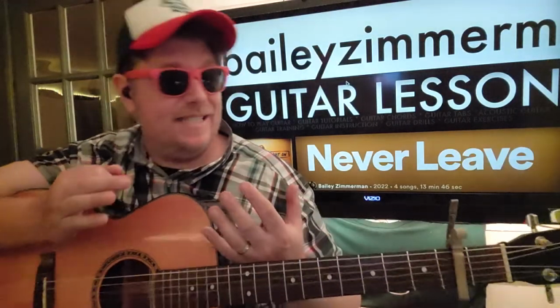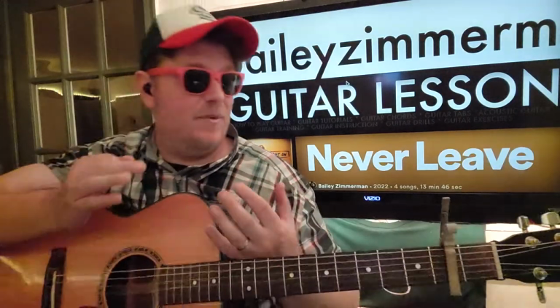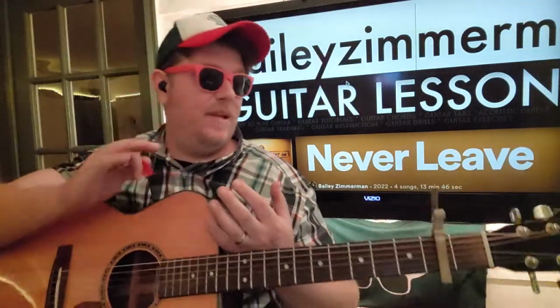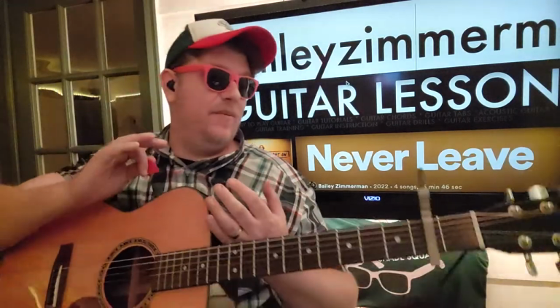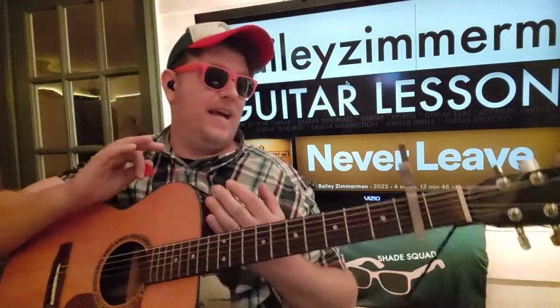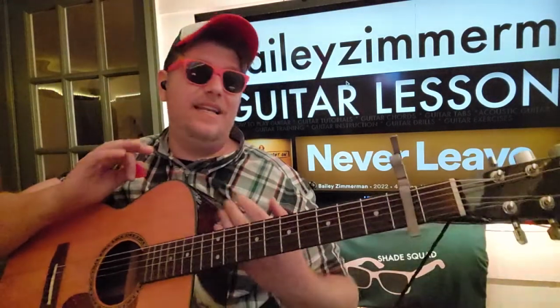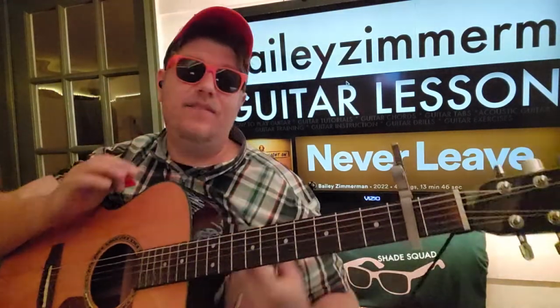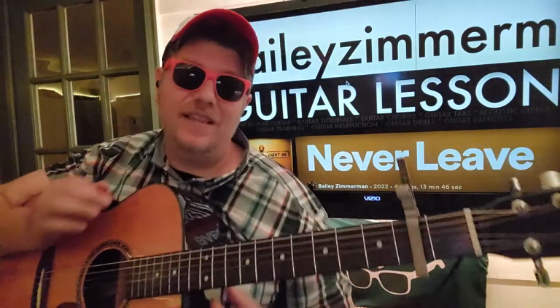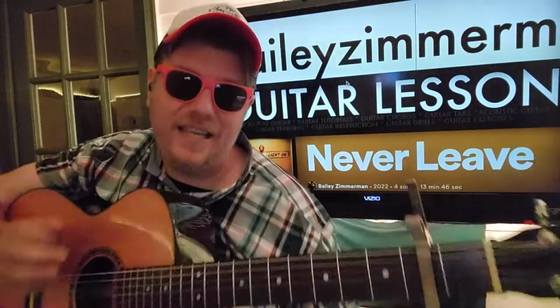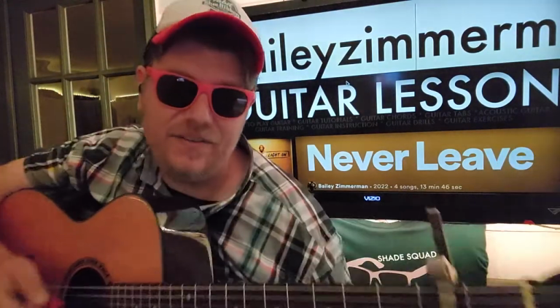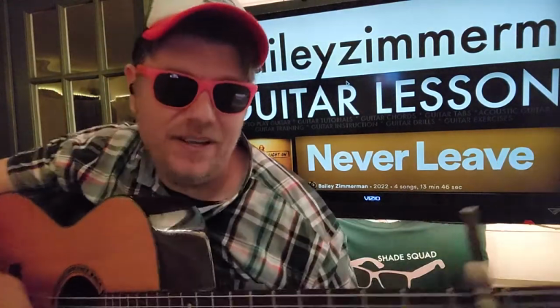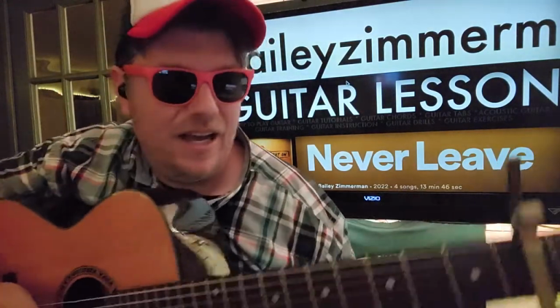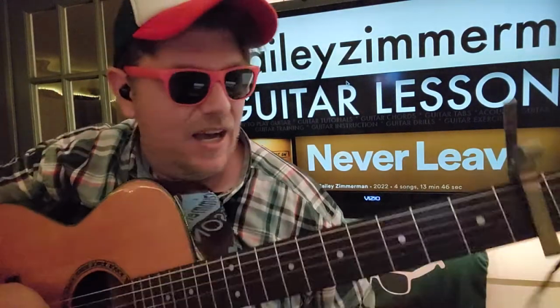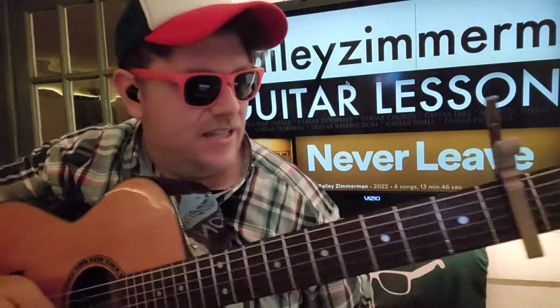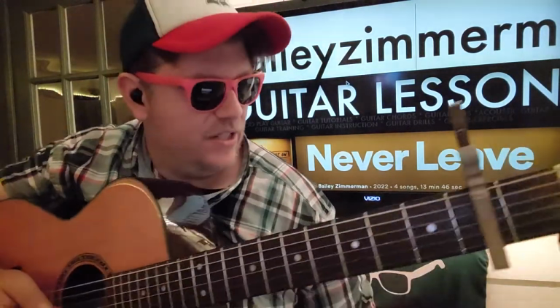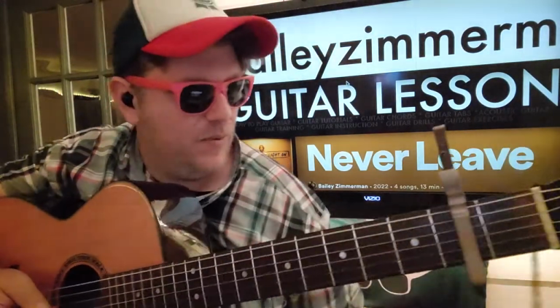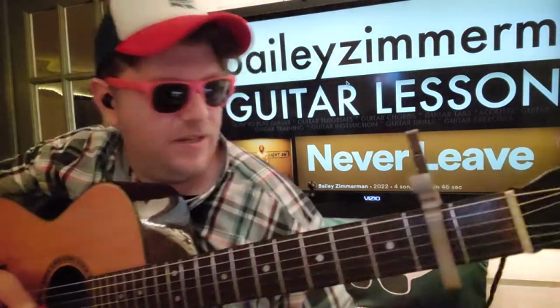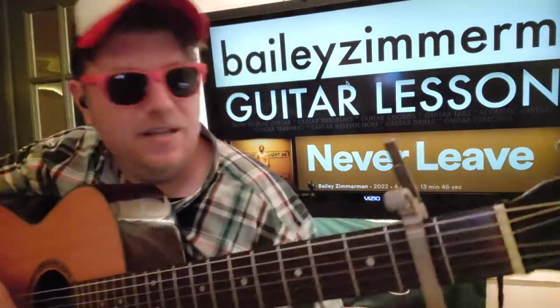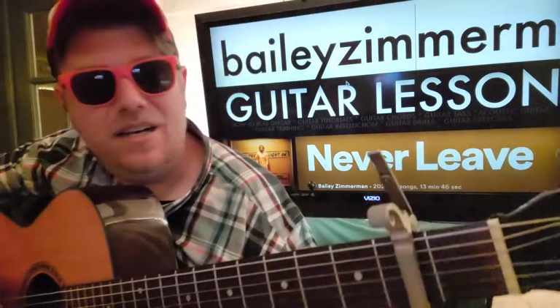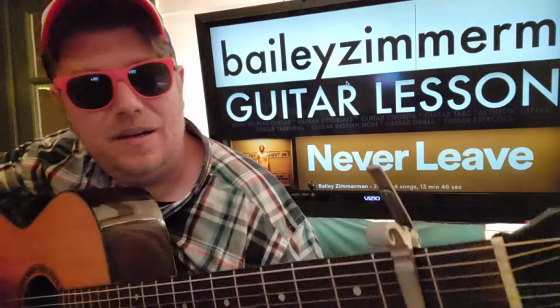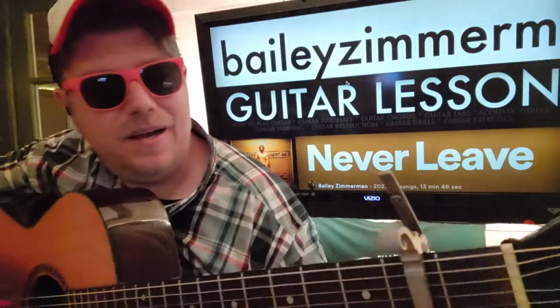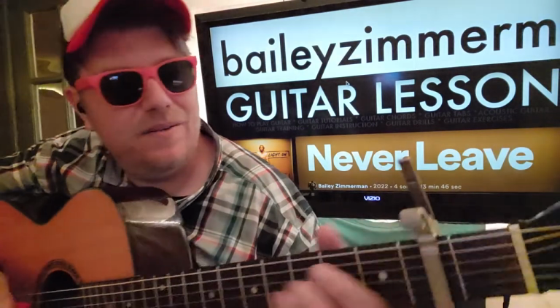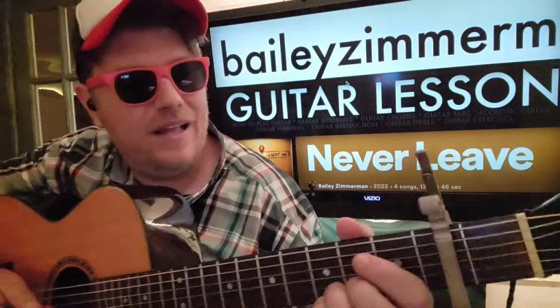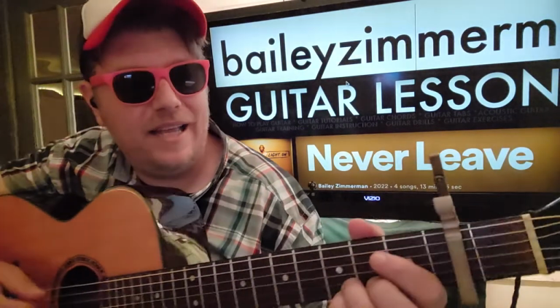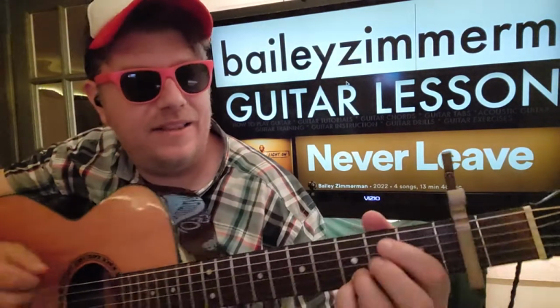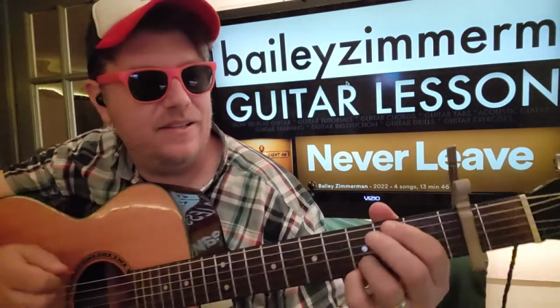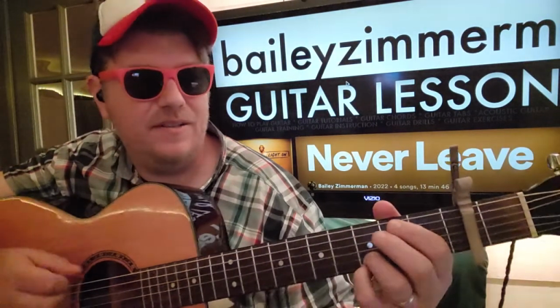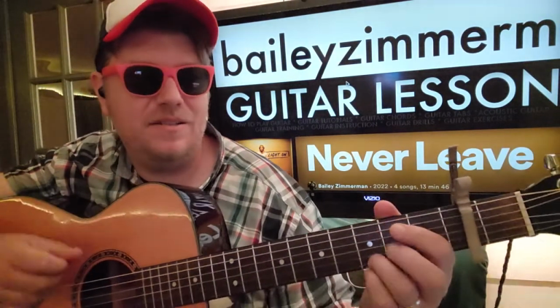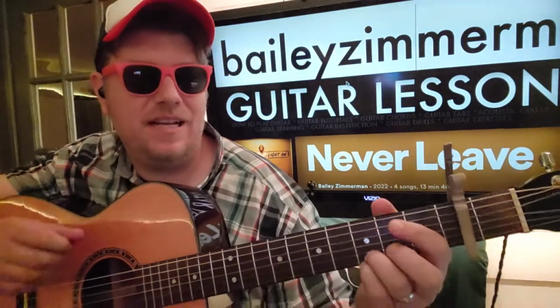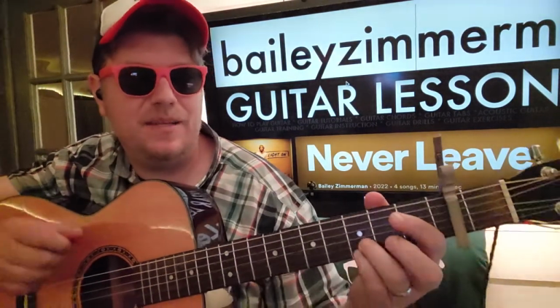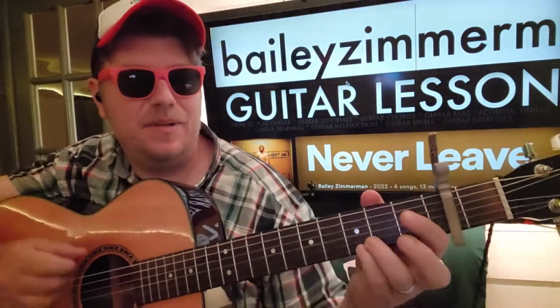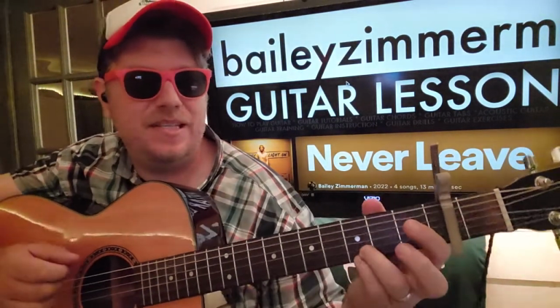Bailey Zimmerman - we got 'Never Leave.' This is a good one. I like this. There's a nice simplicity to it.